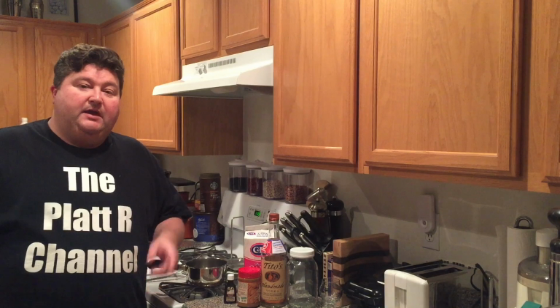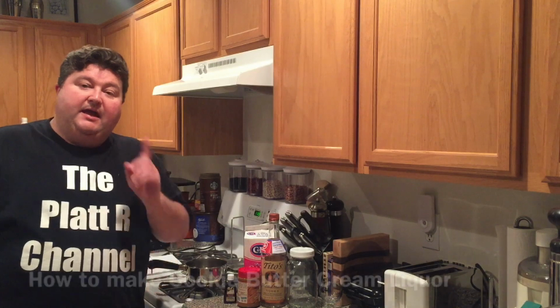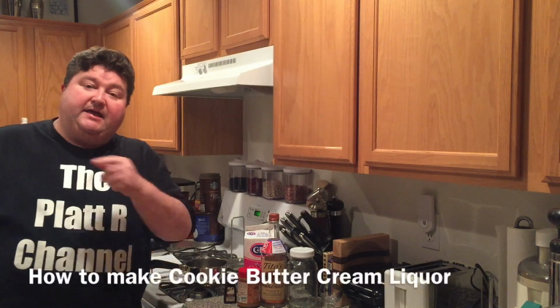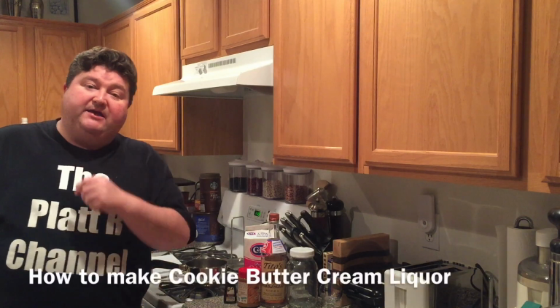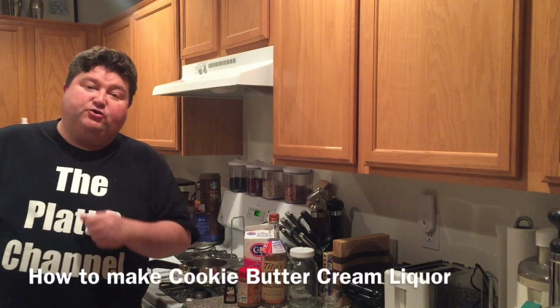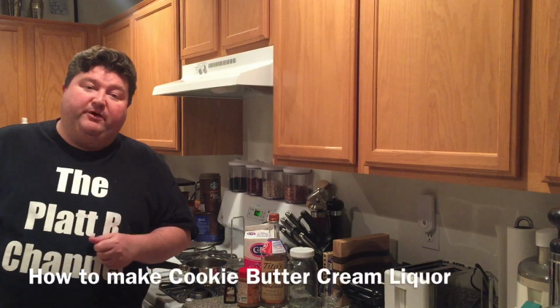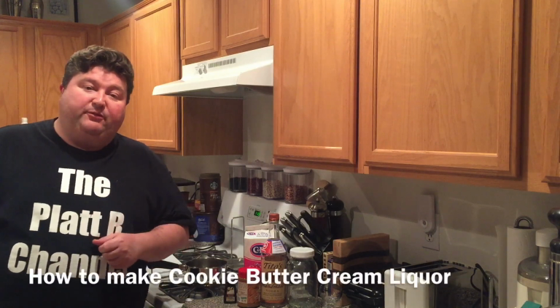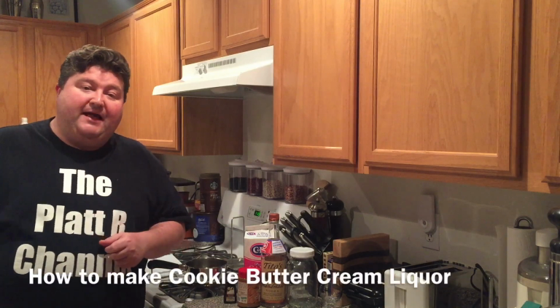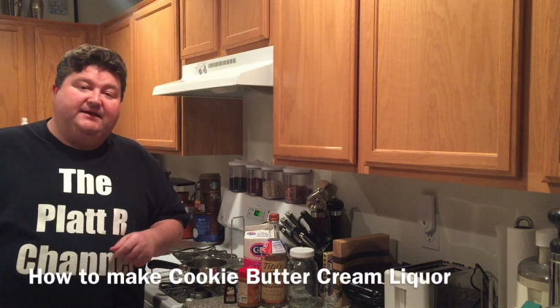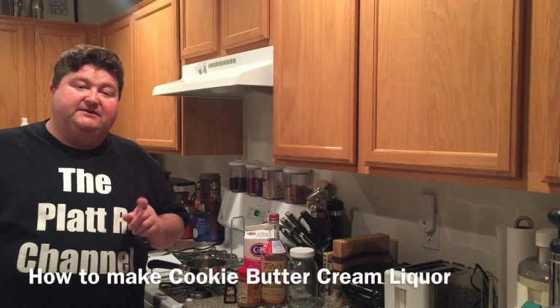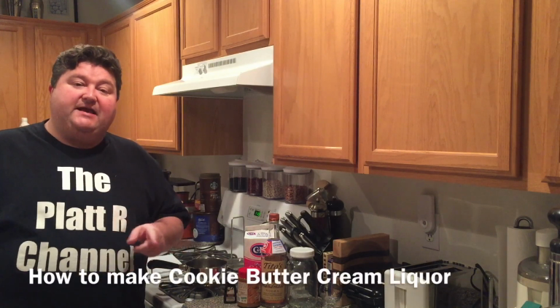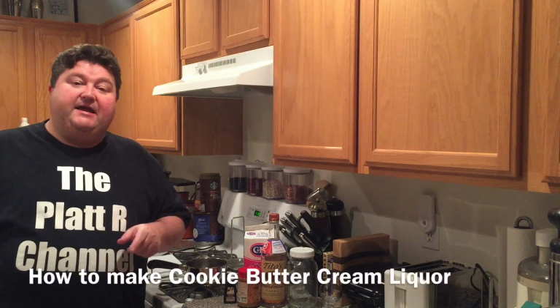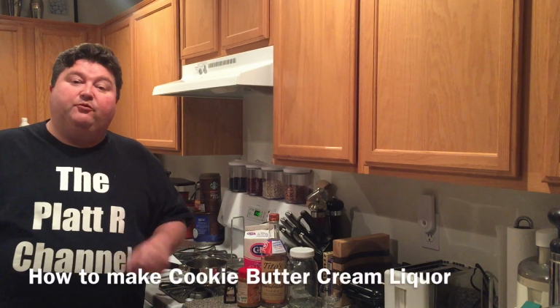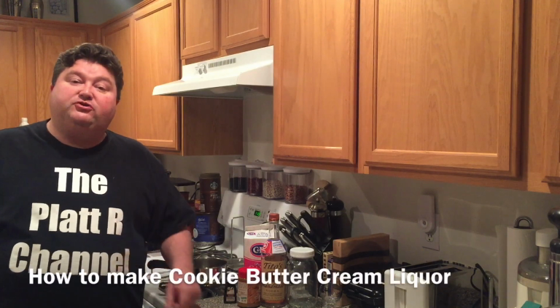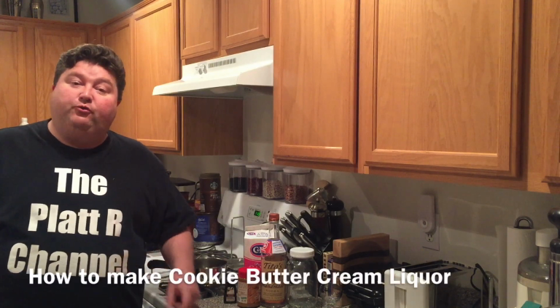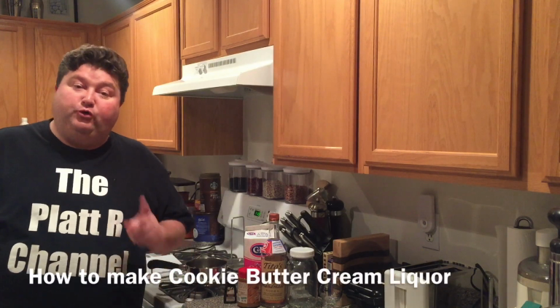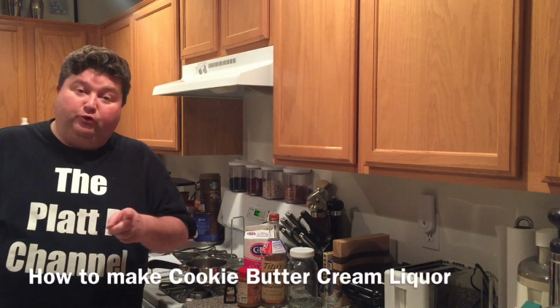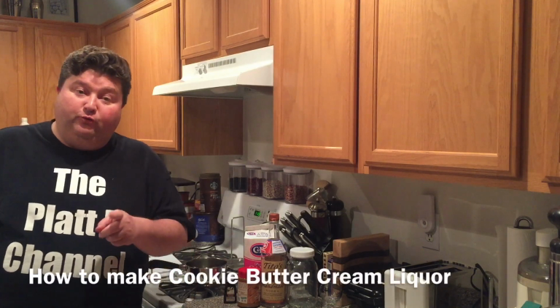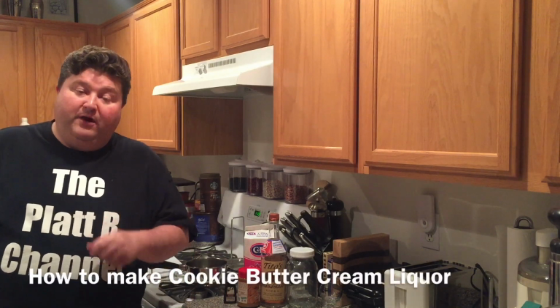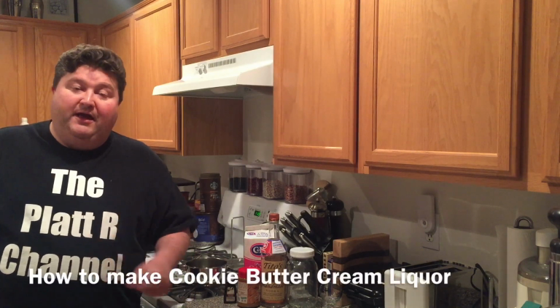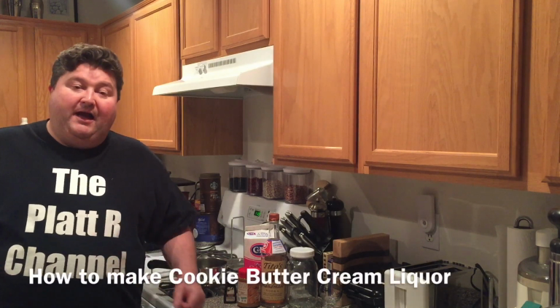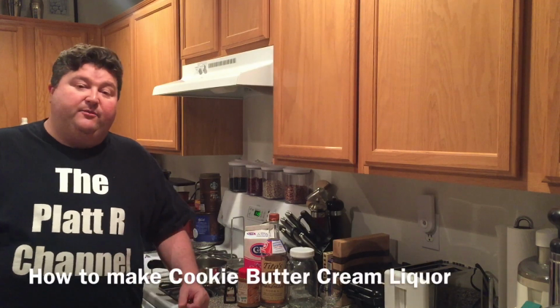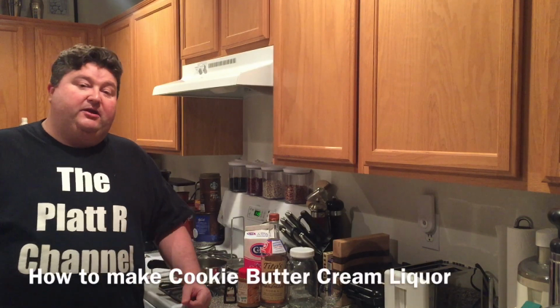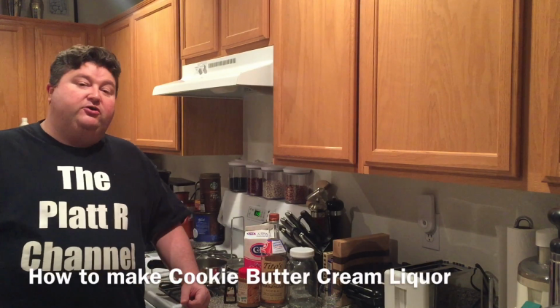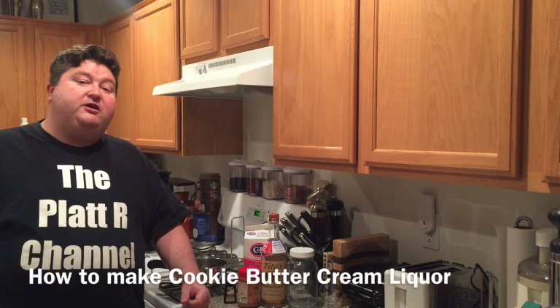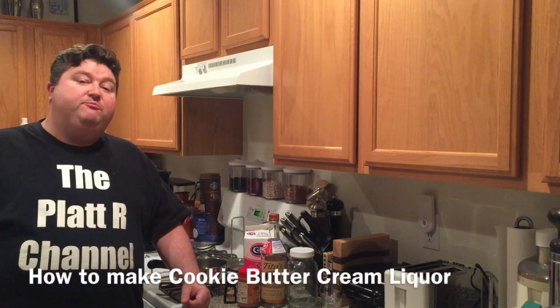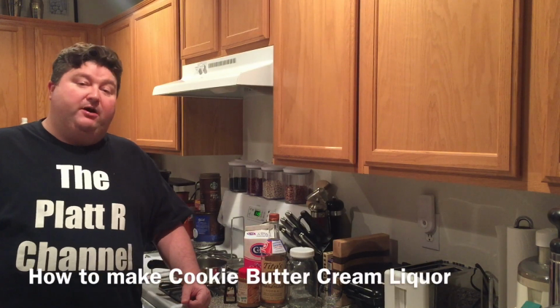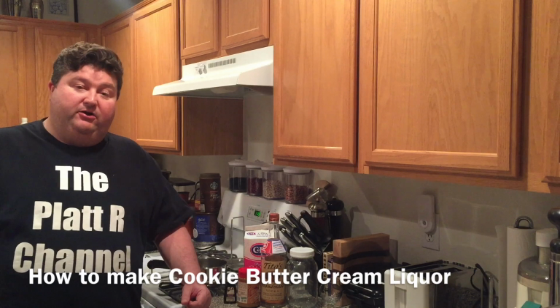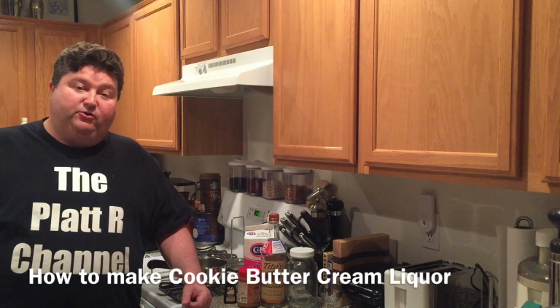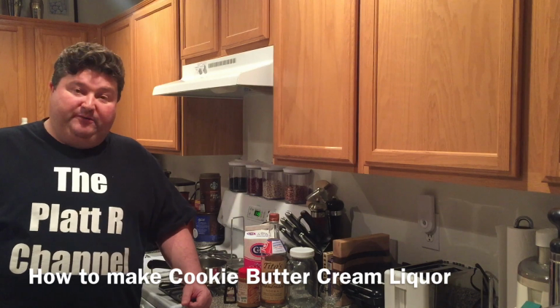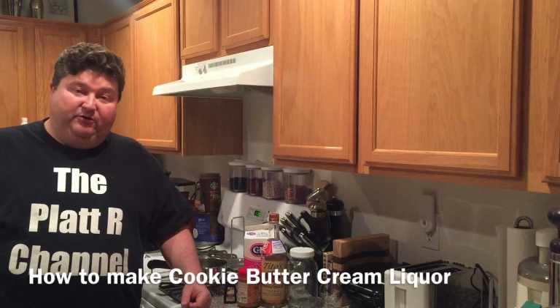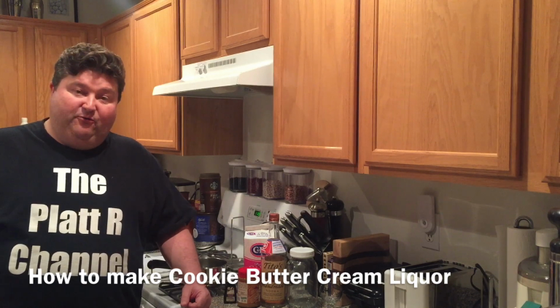Hey gang, it's your old buddy Platt and today I'm going to show you how to make cookie butter cream liqueur.